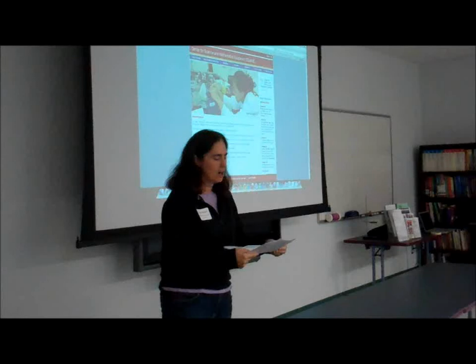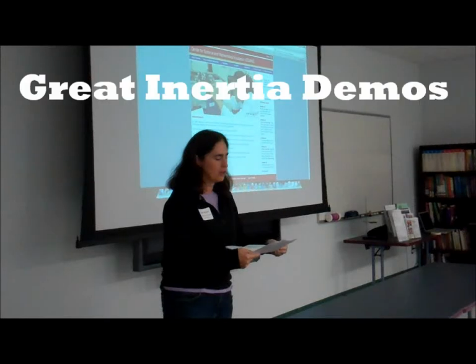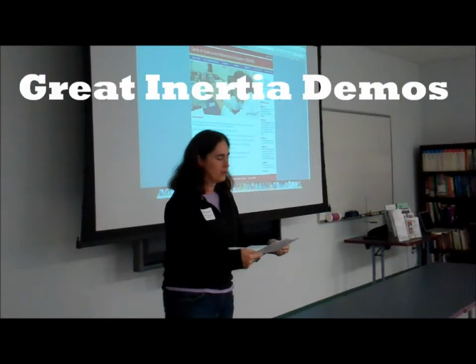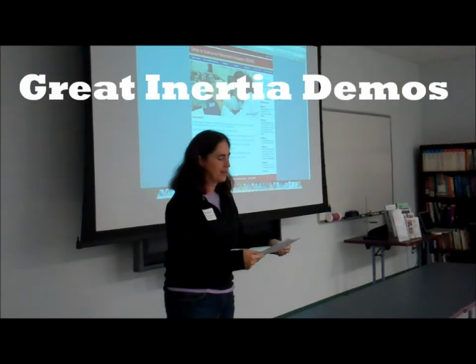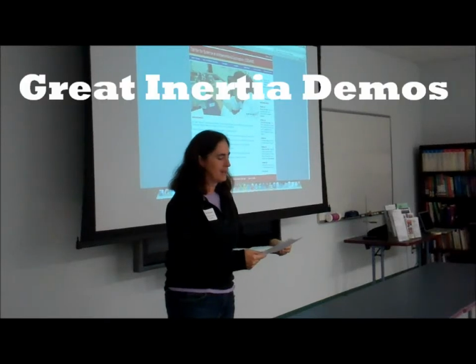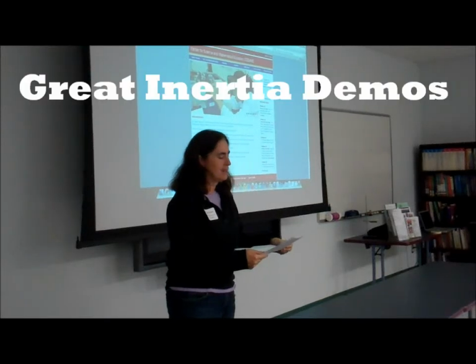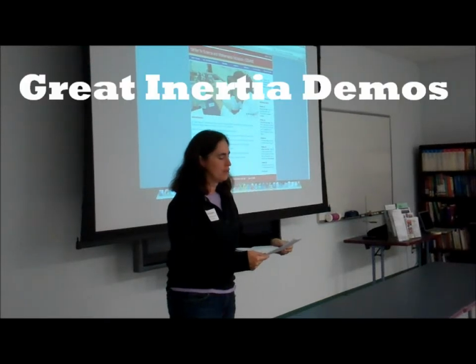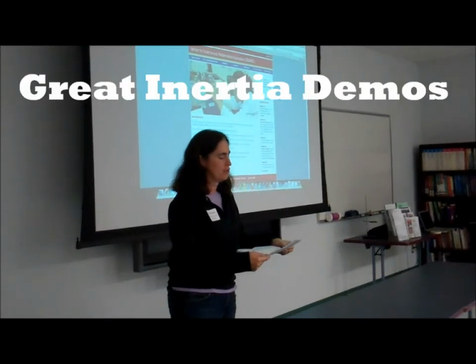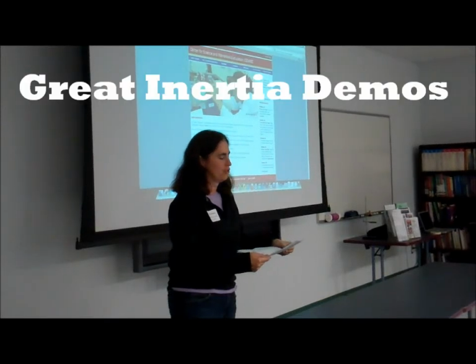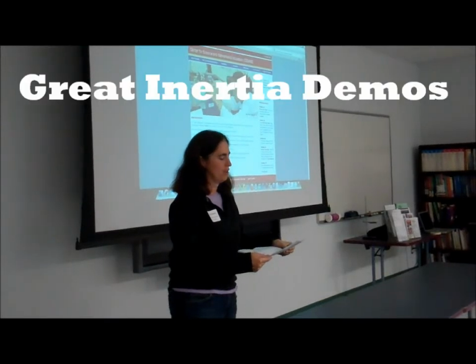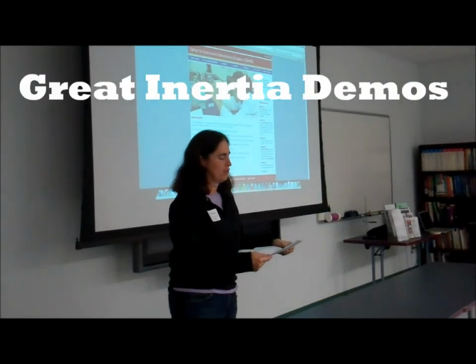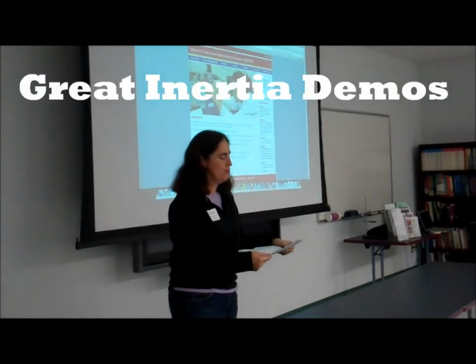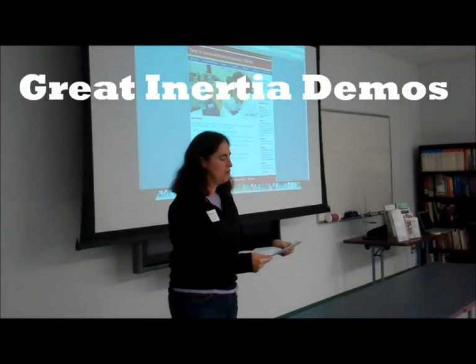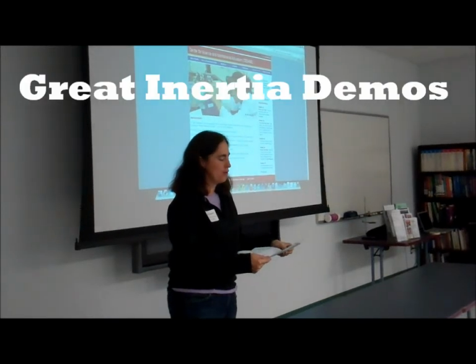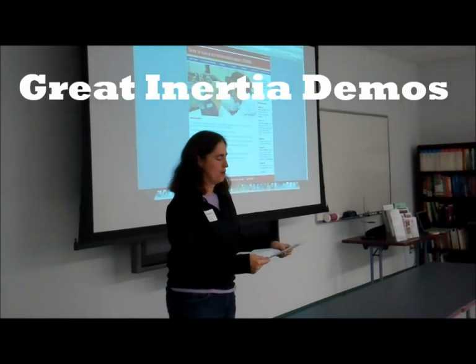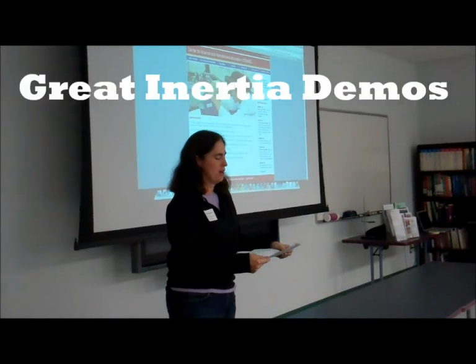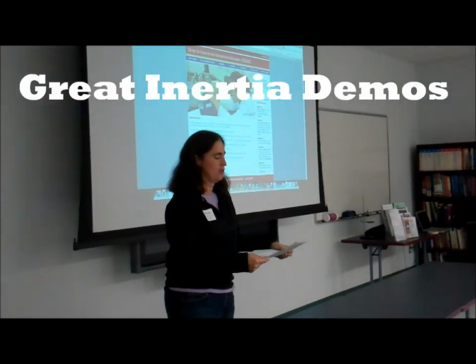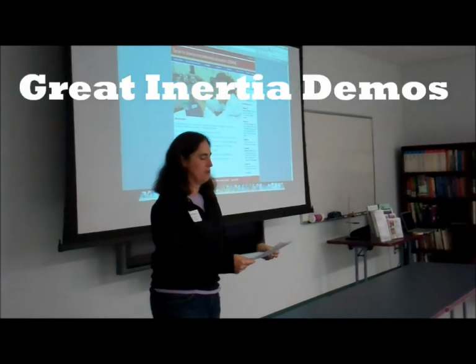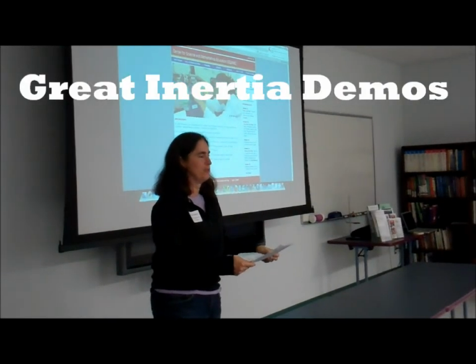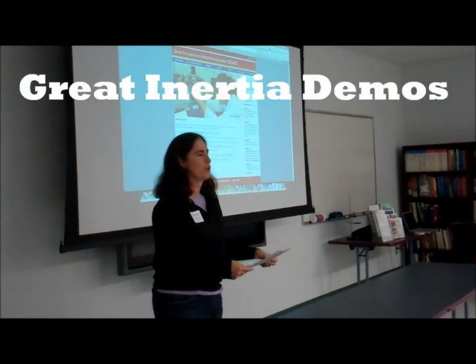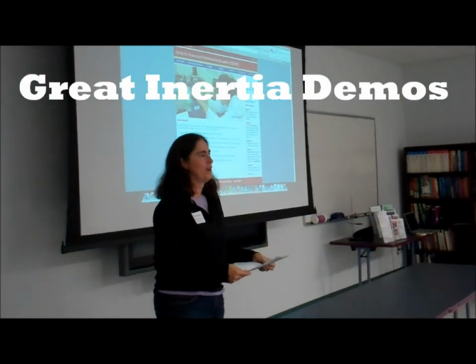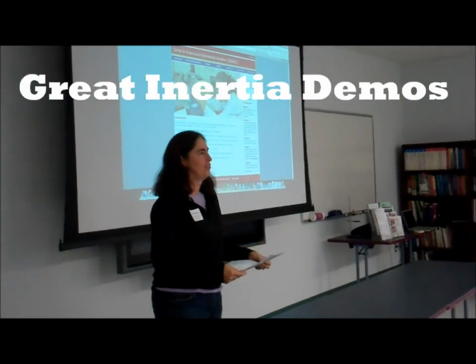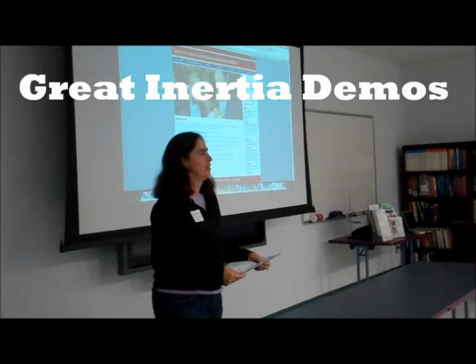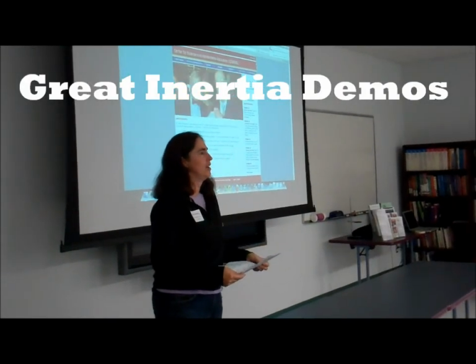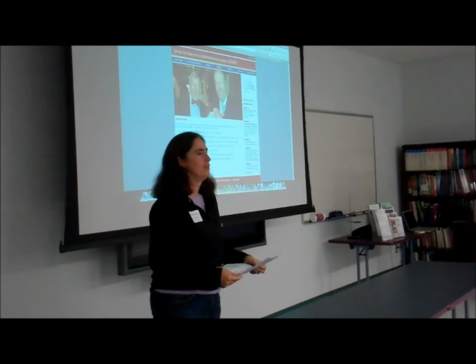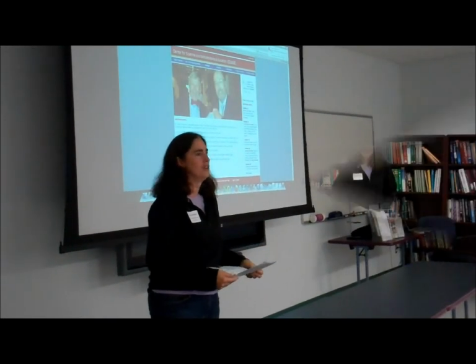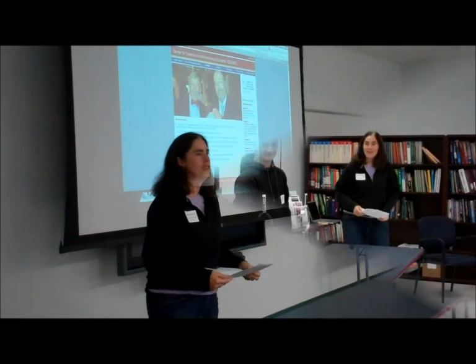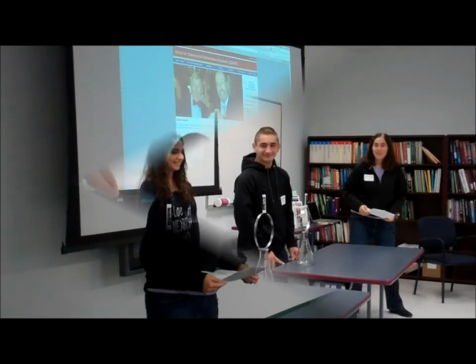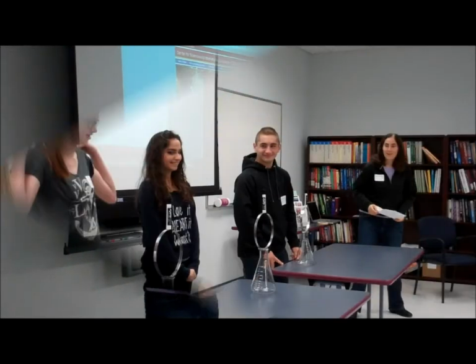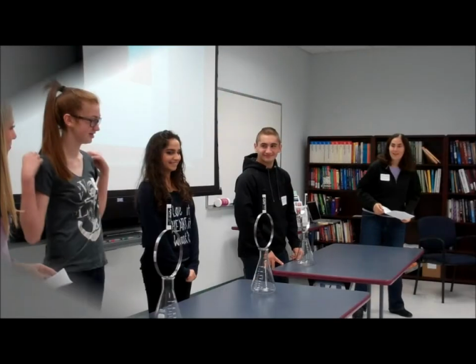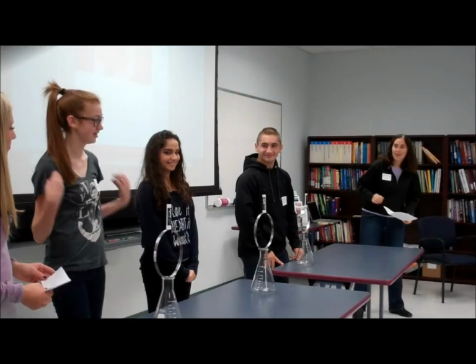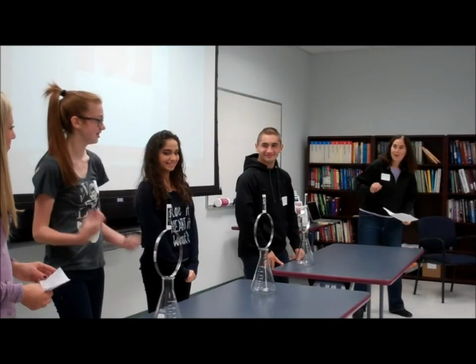We are doing inertia. To move or not to move — the question of inertia. You guys ready to go?